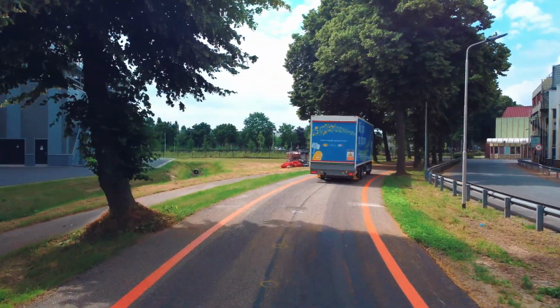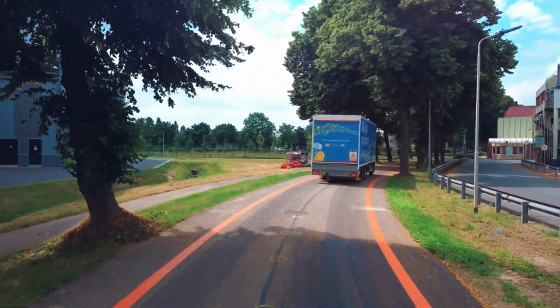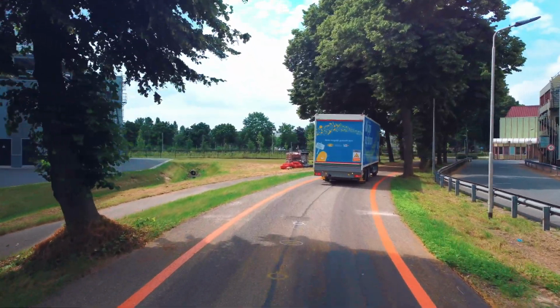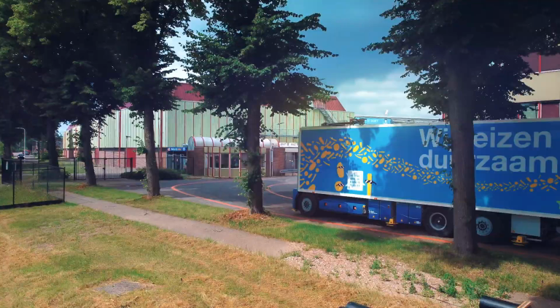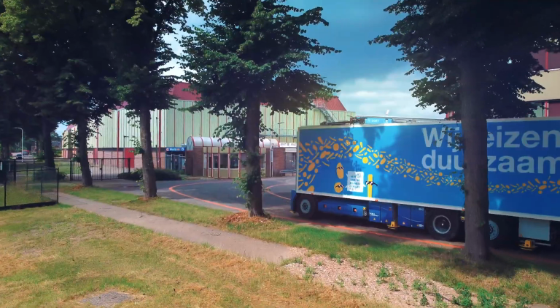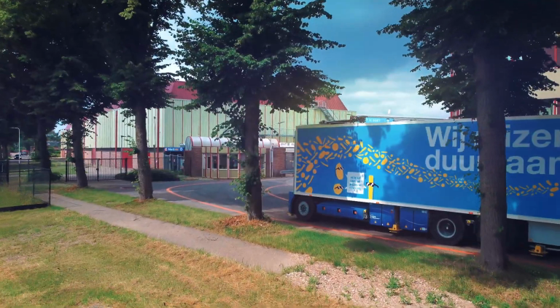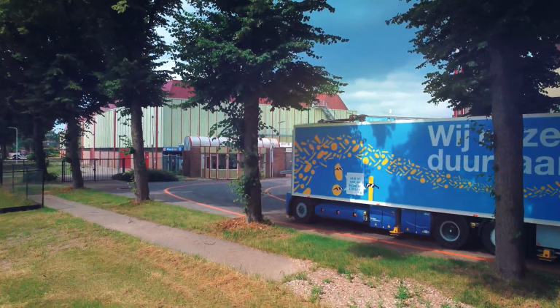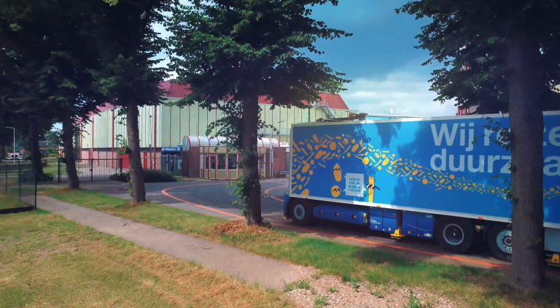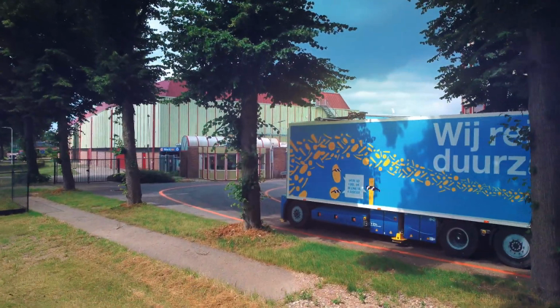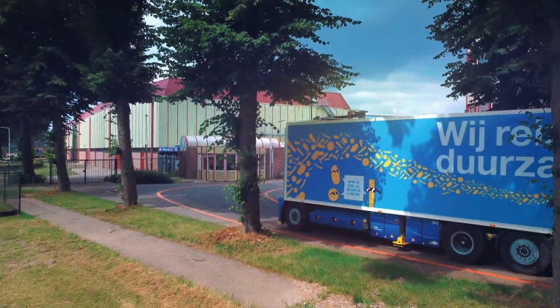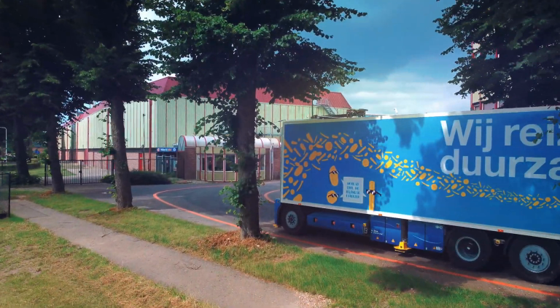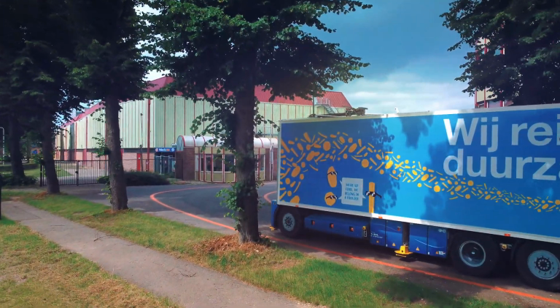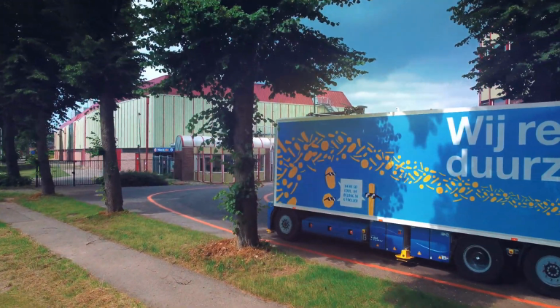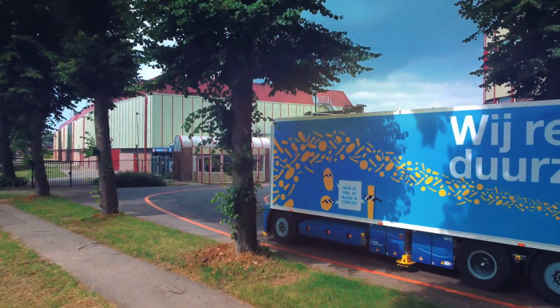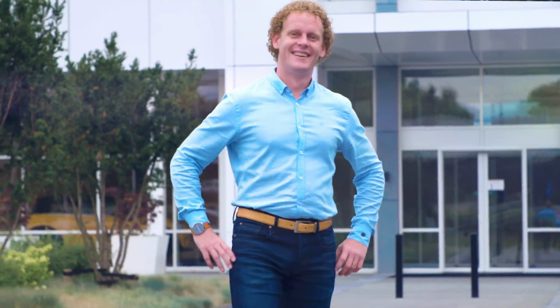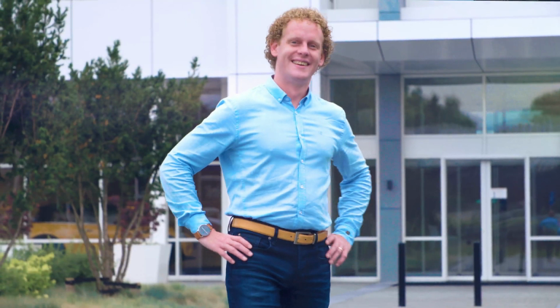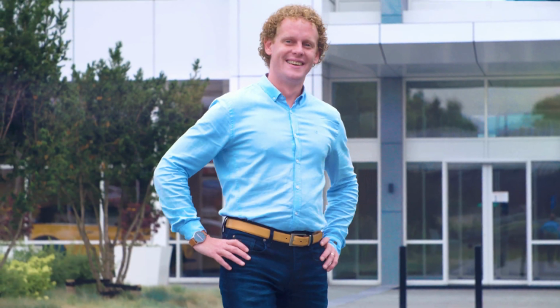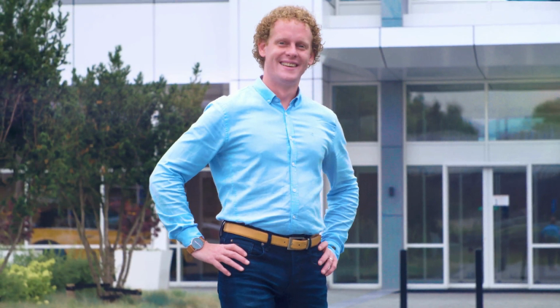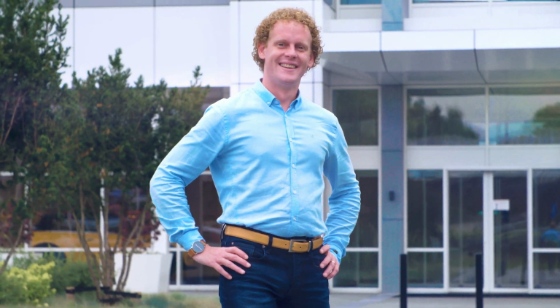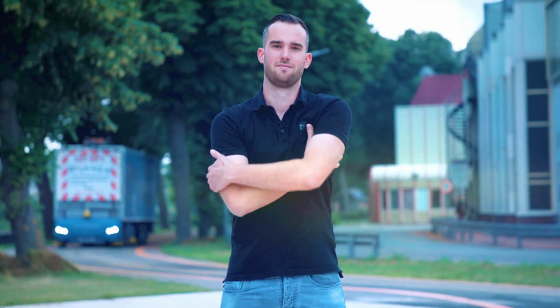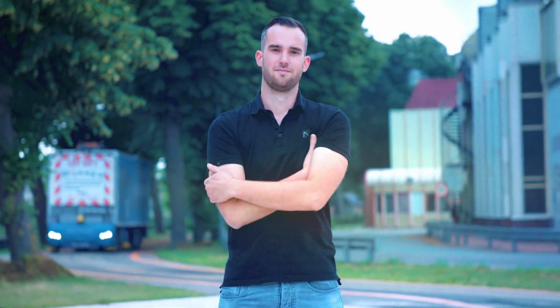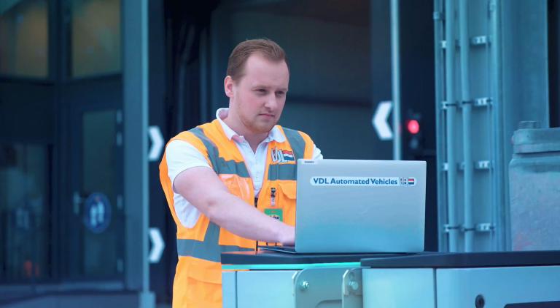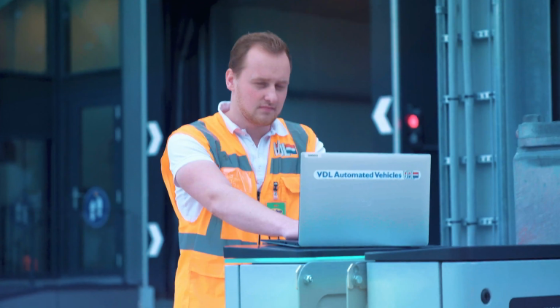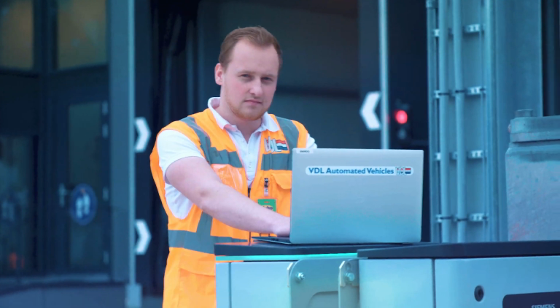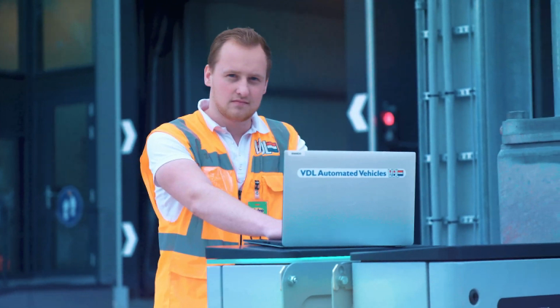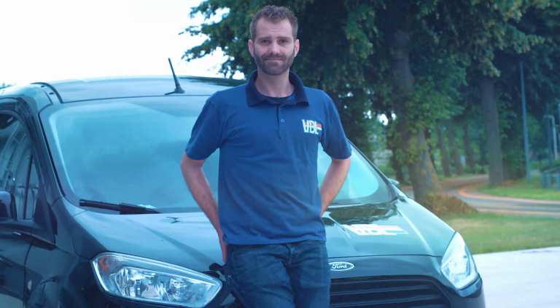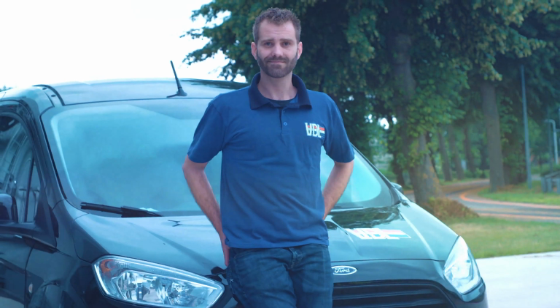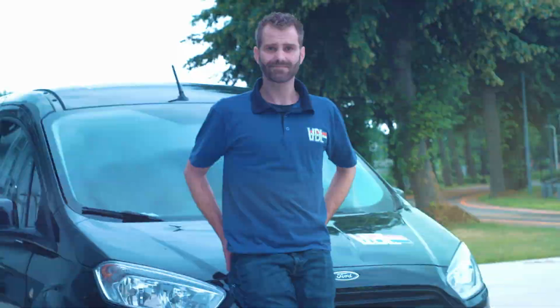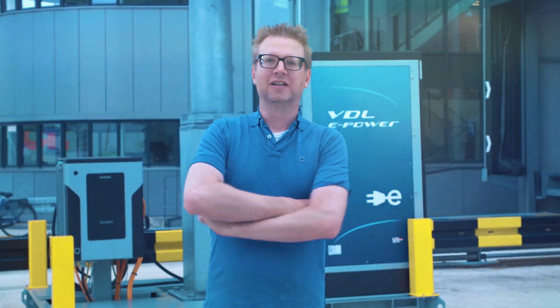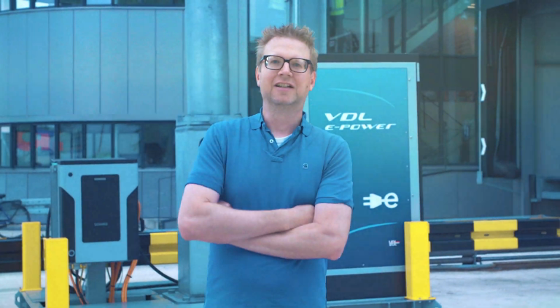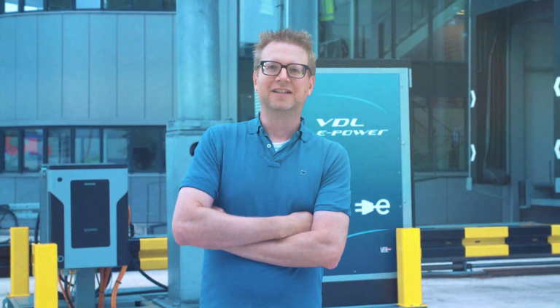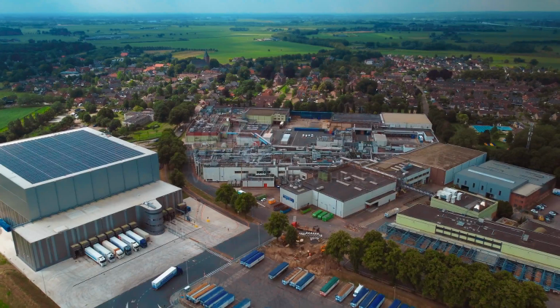Ride the wave to the future with the smart mobility of VDL's Mixed Traffic Transporter Solutions.